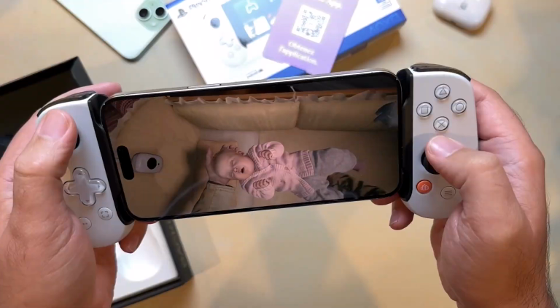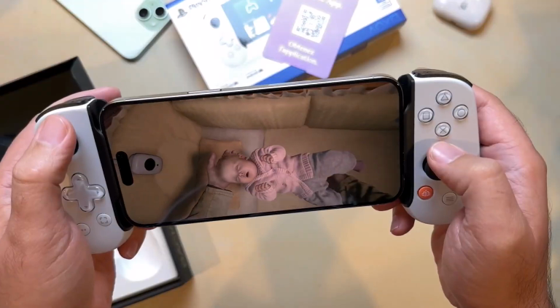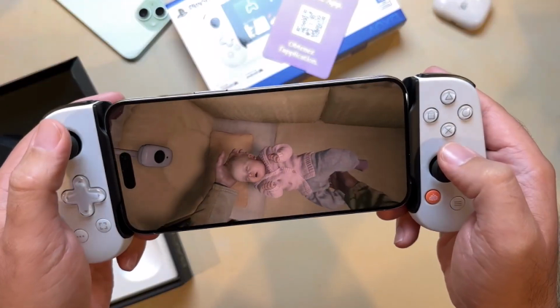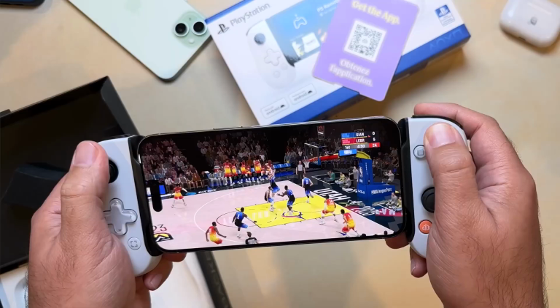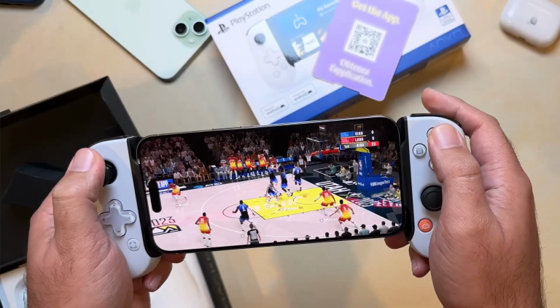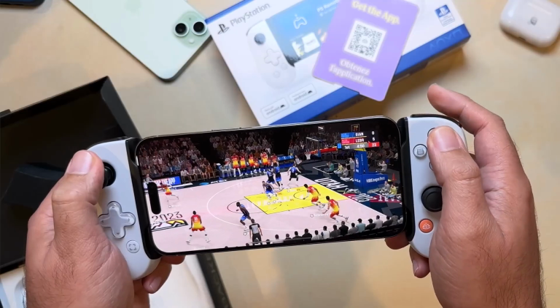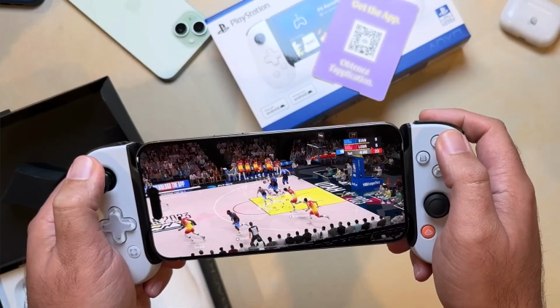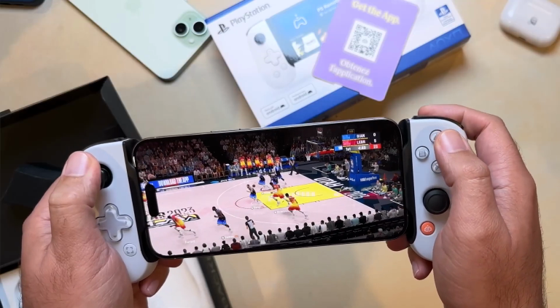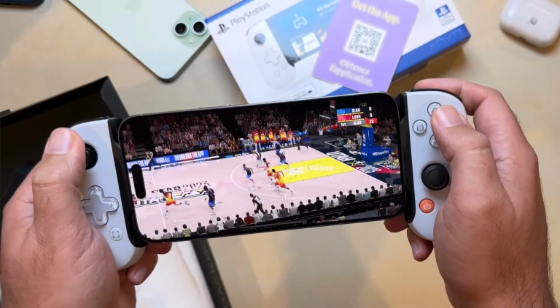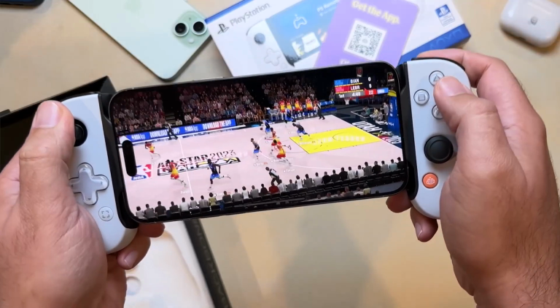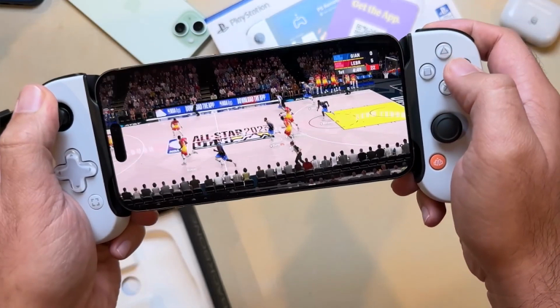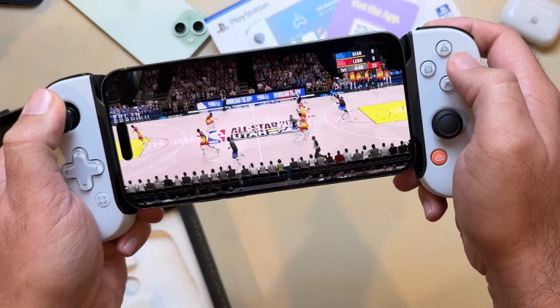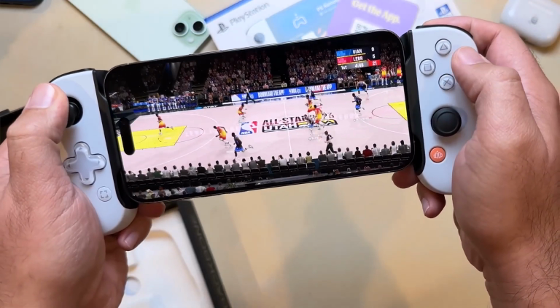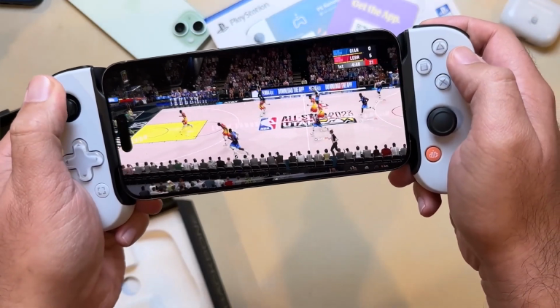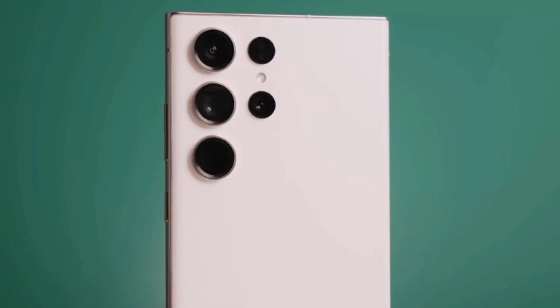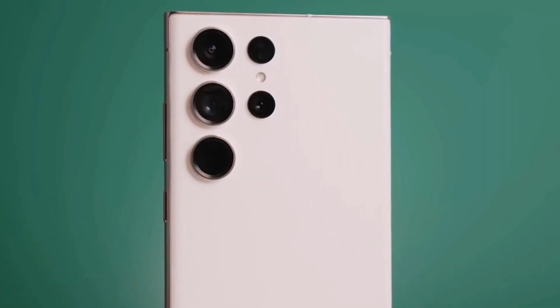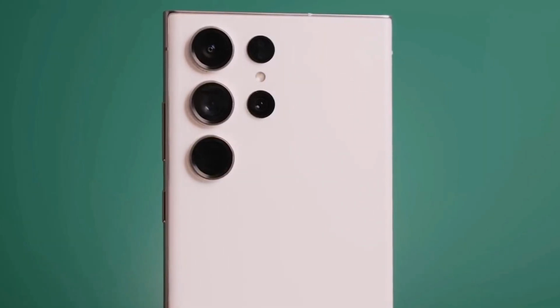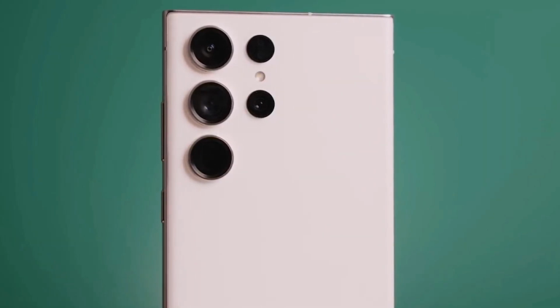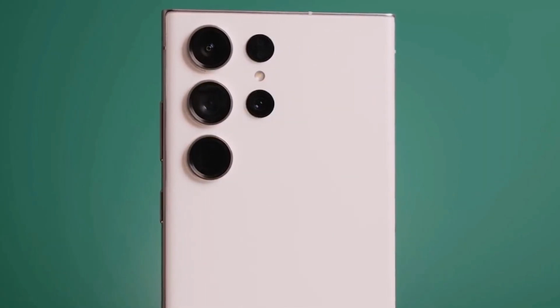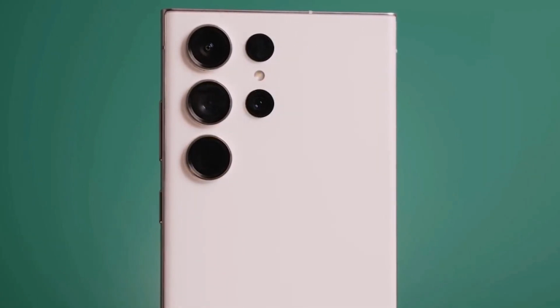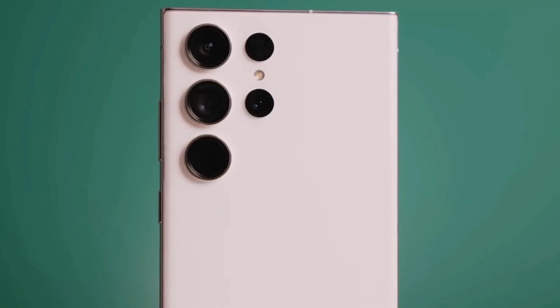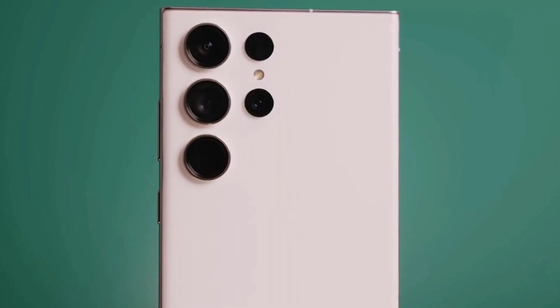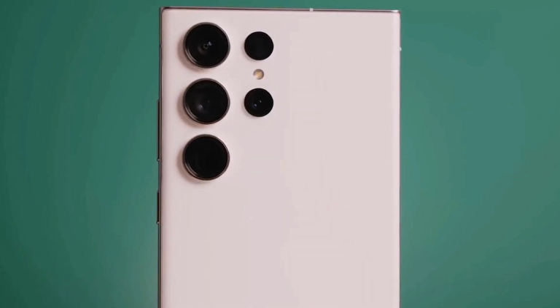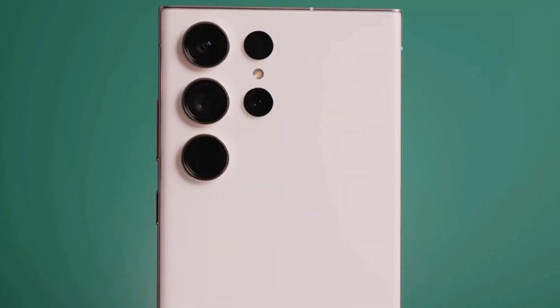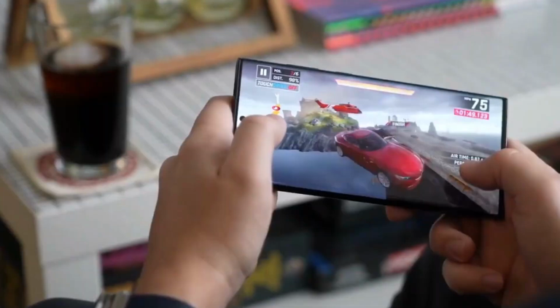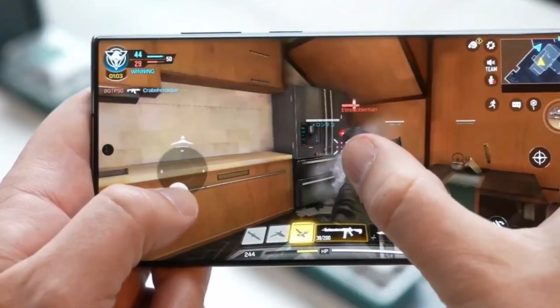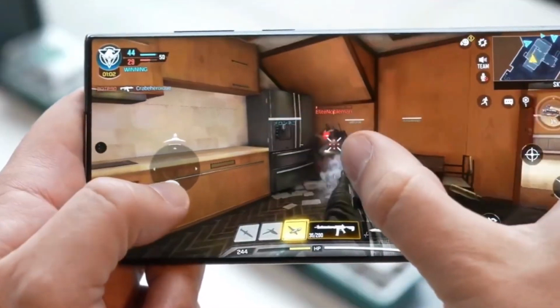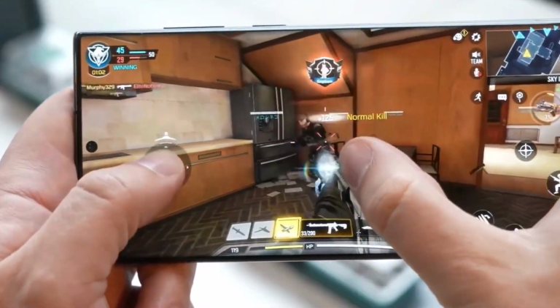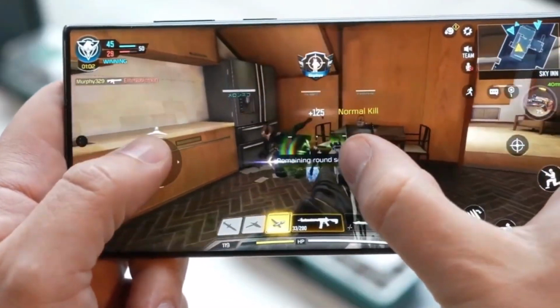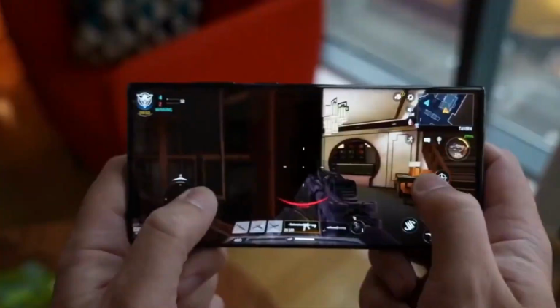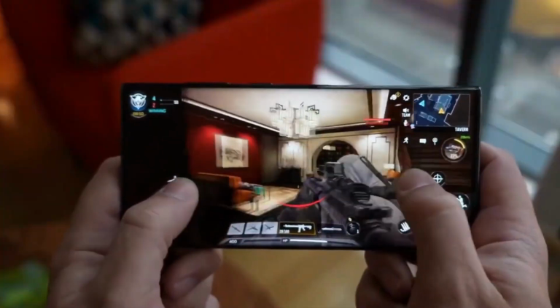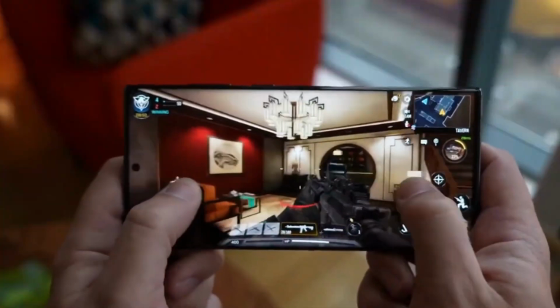Apple is promoting the A17 Pro for console-like games, so it'll be interesting to see how Samsung markets the Snapdragon 8 Gen 3's advantage.